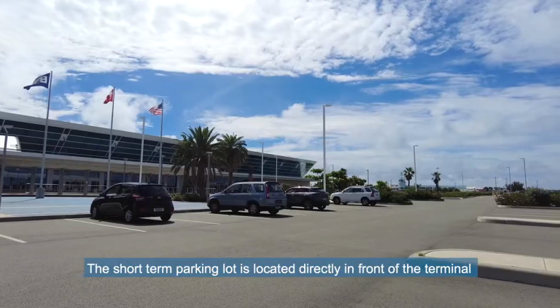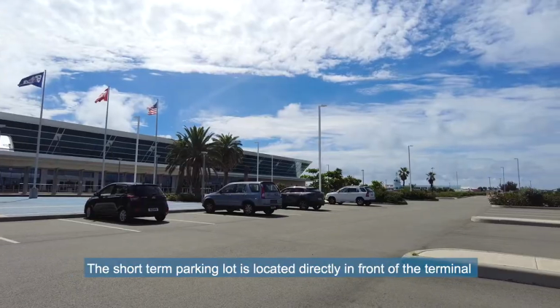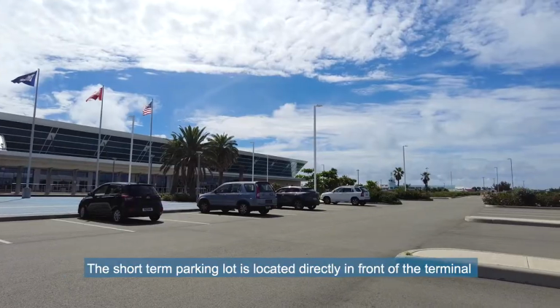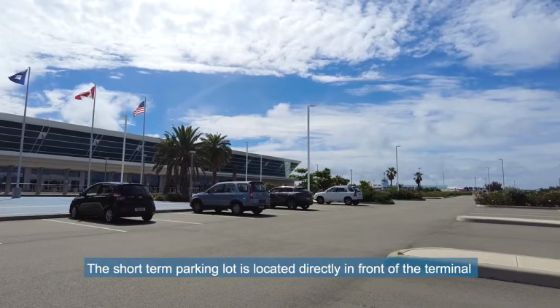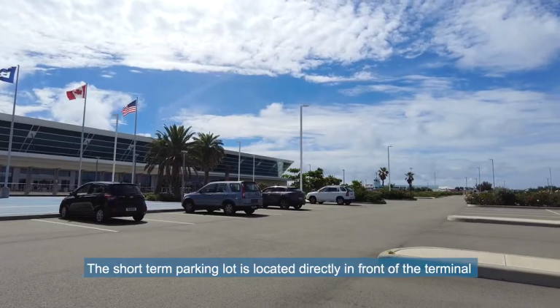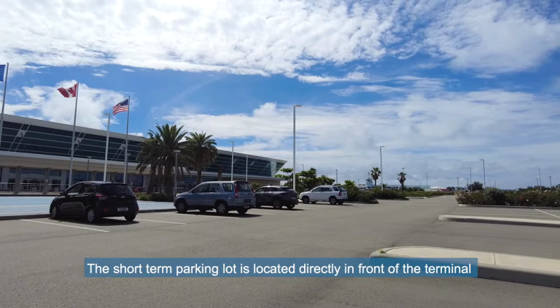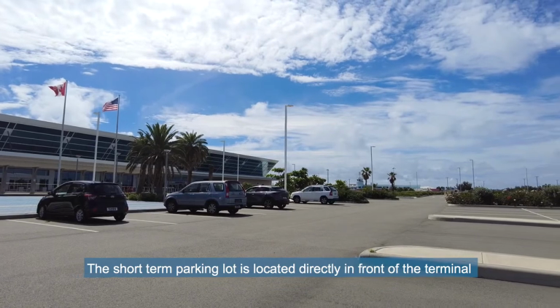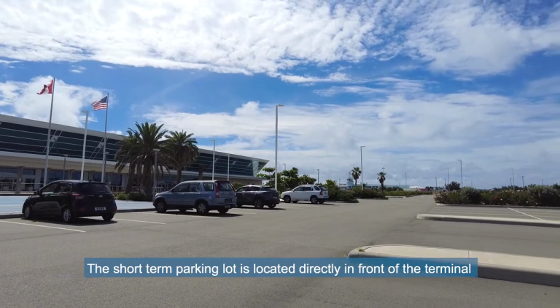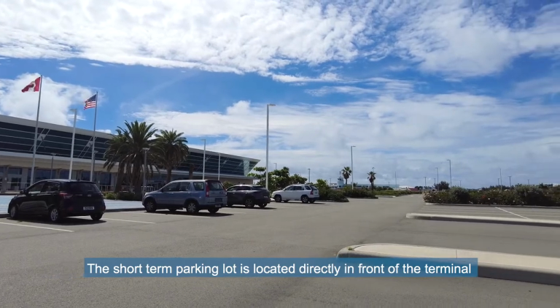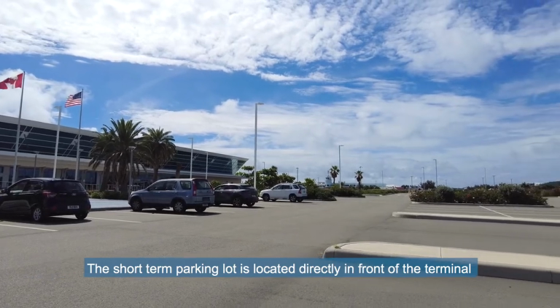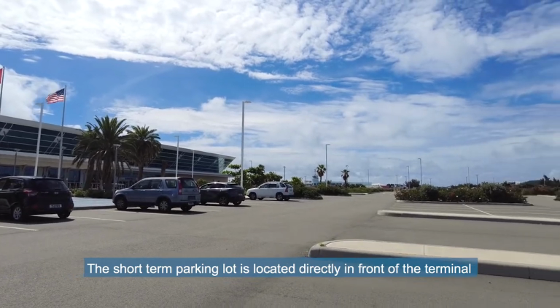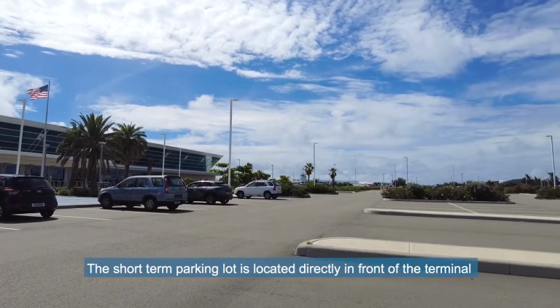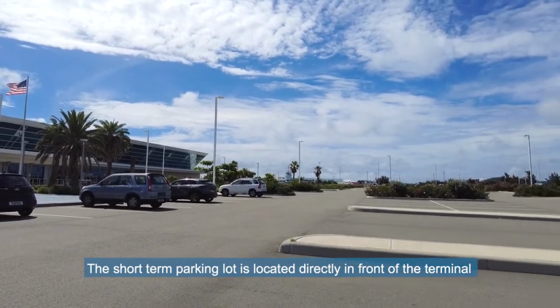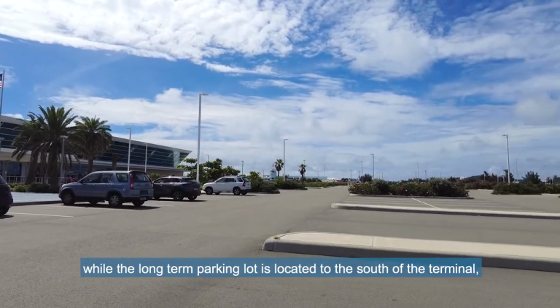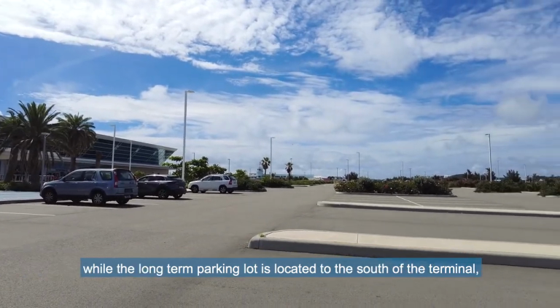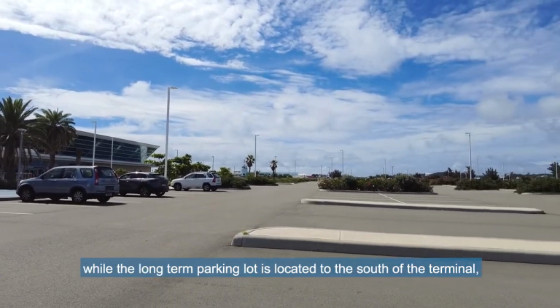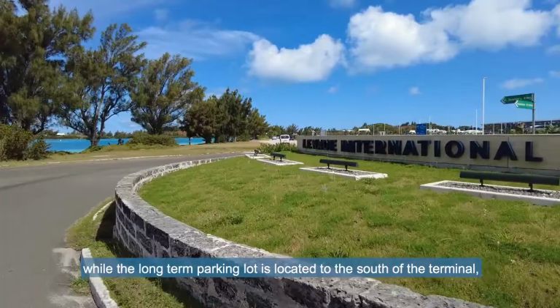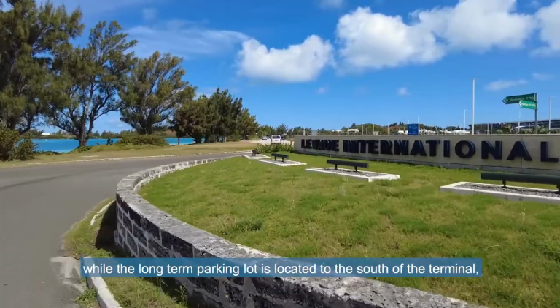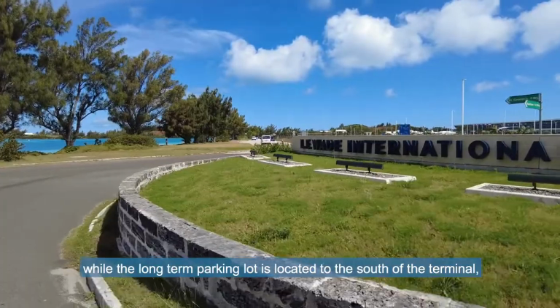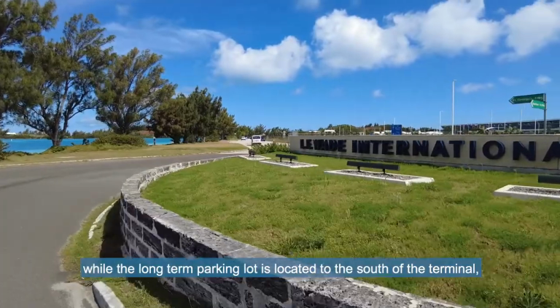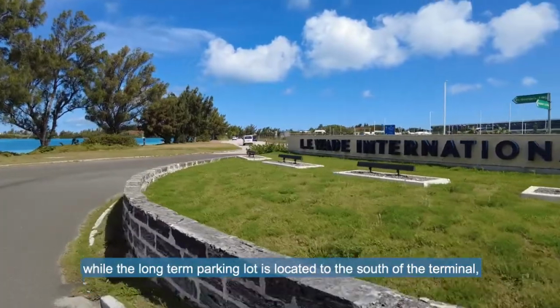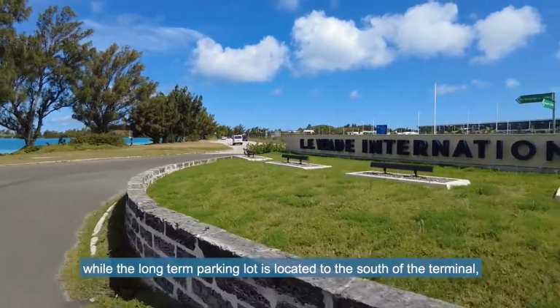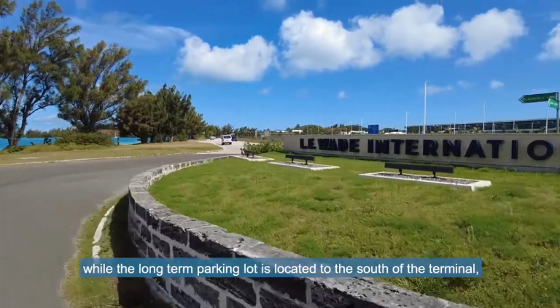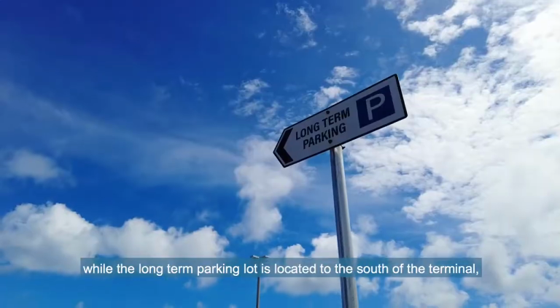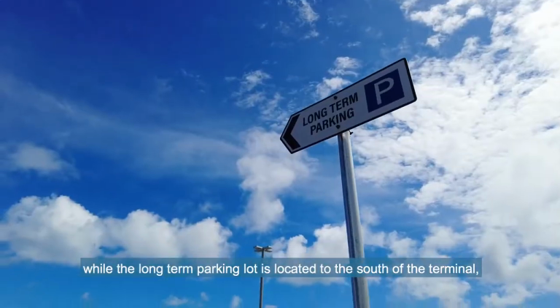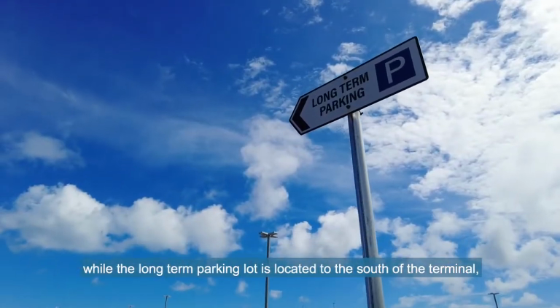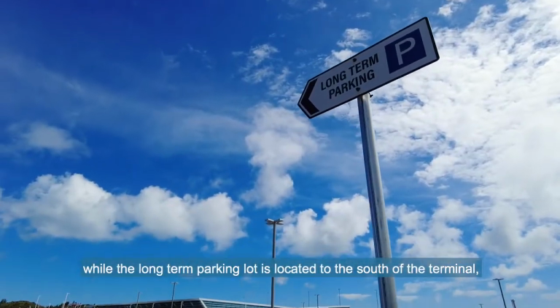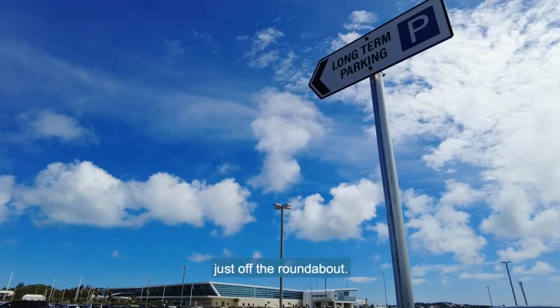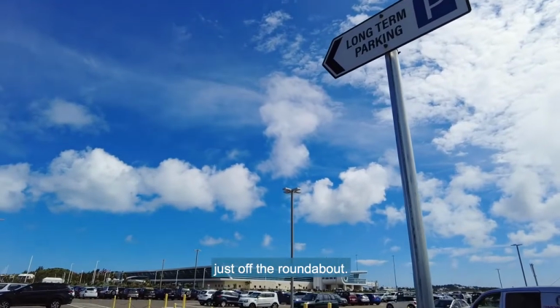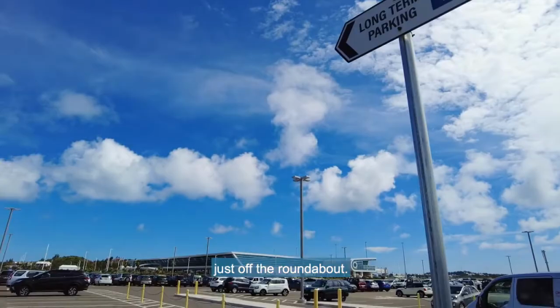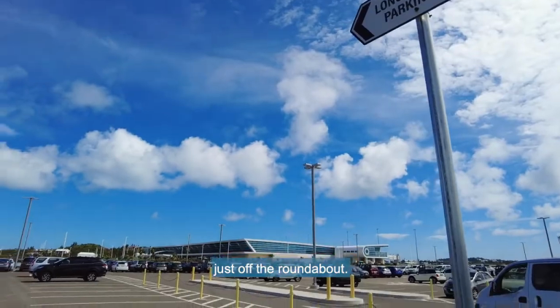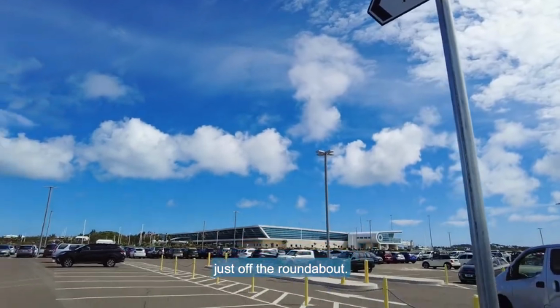The short-term parking lot is located directly in front of the terminal, while the long-term parking lot is located to the south of the terminal, just off the roundabout.